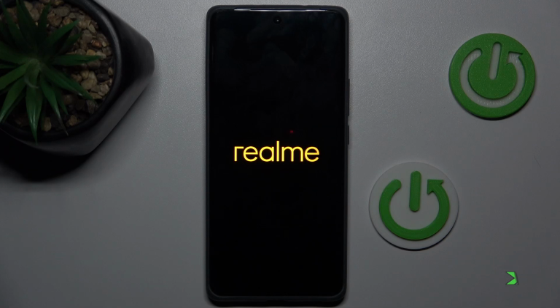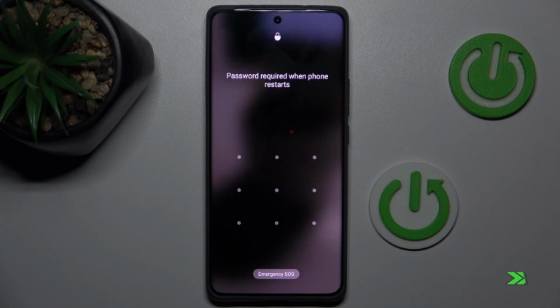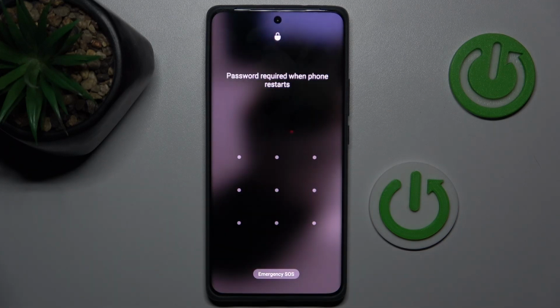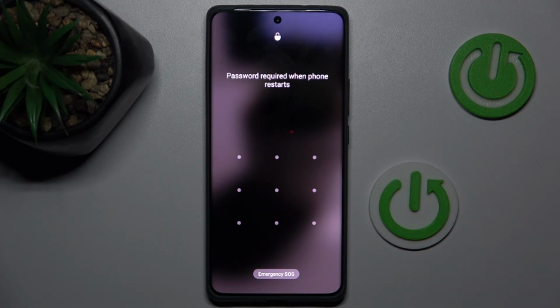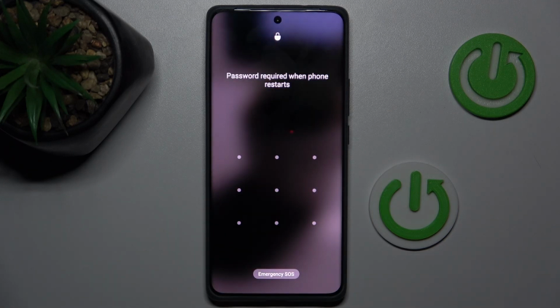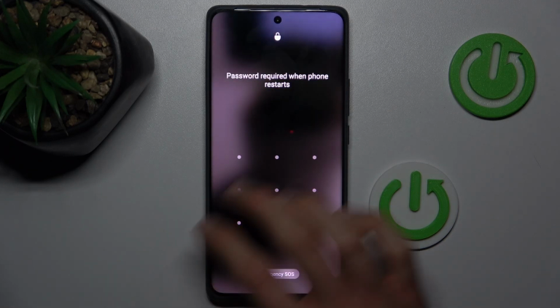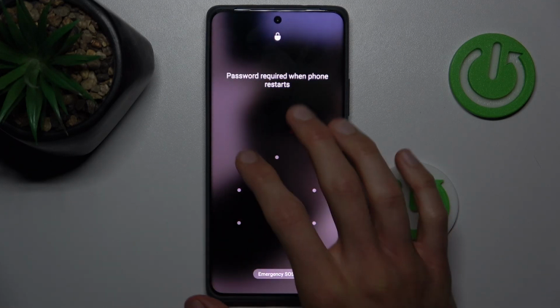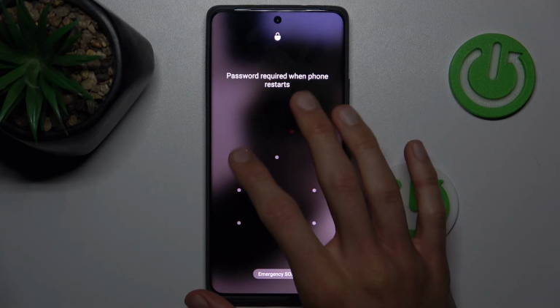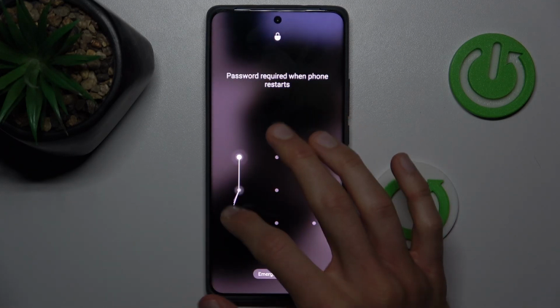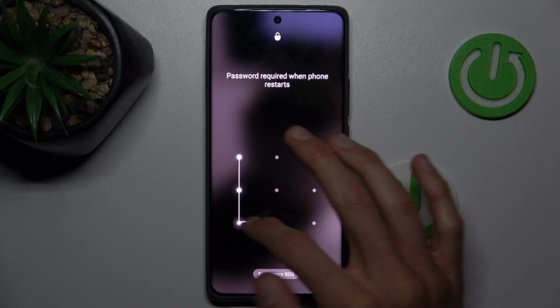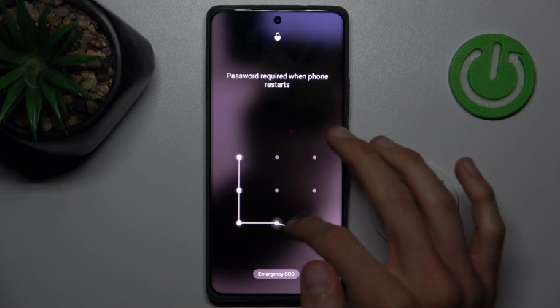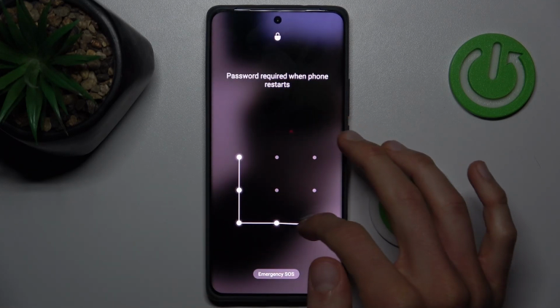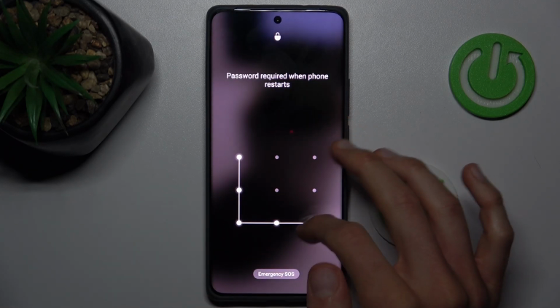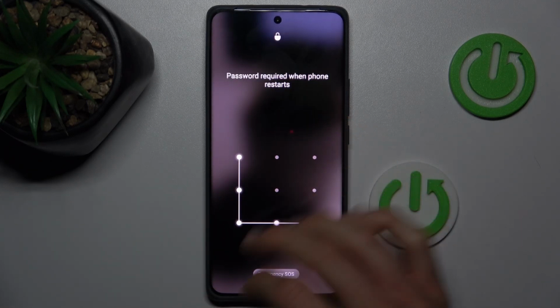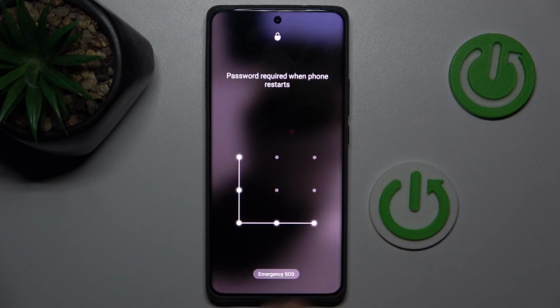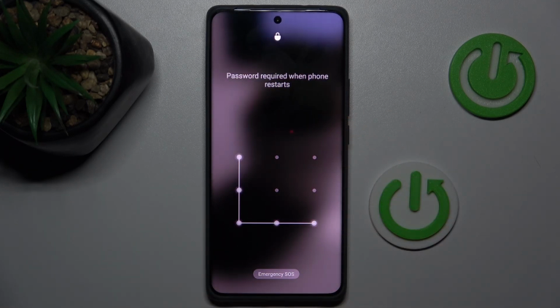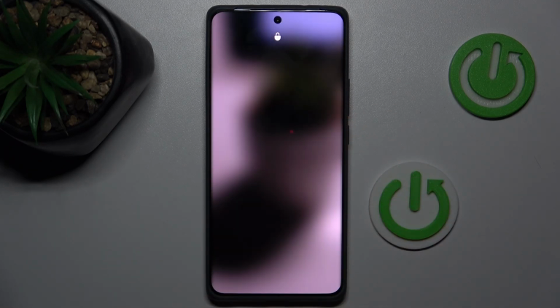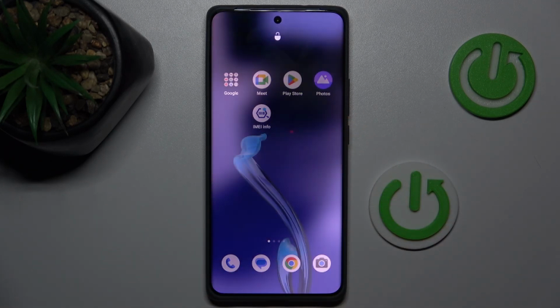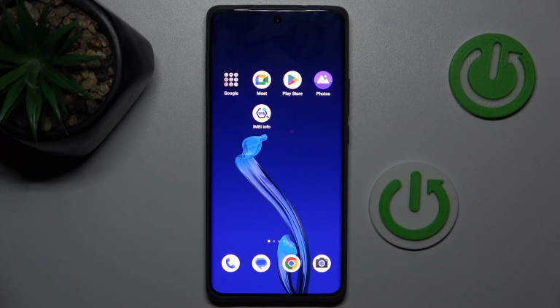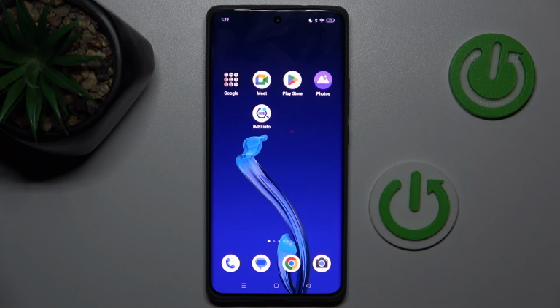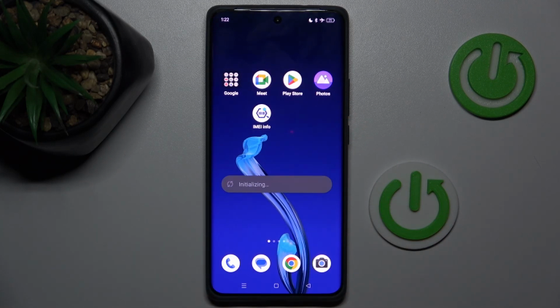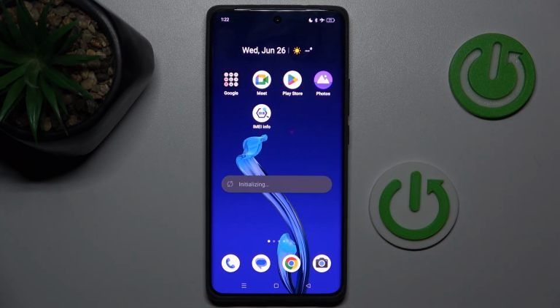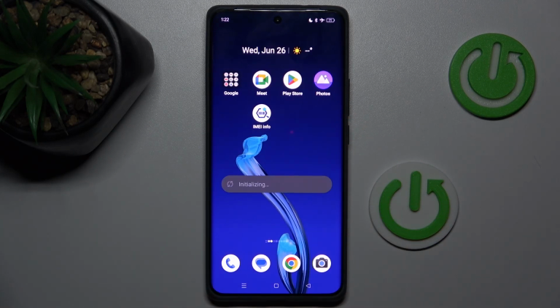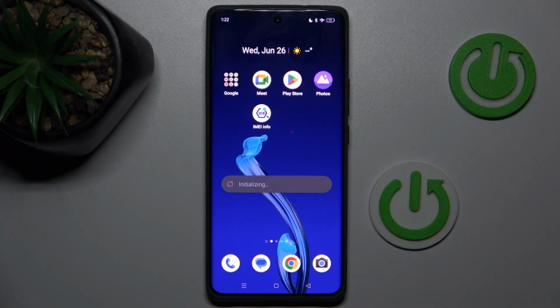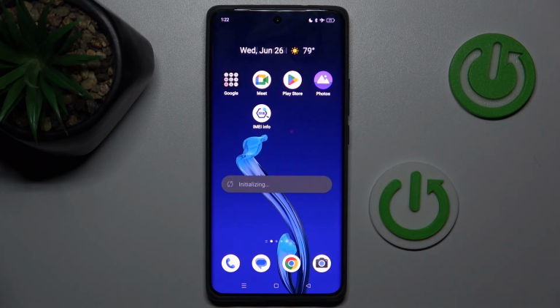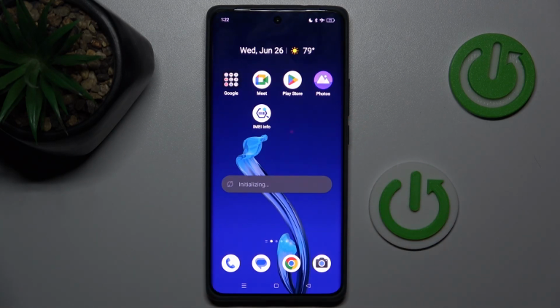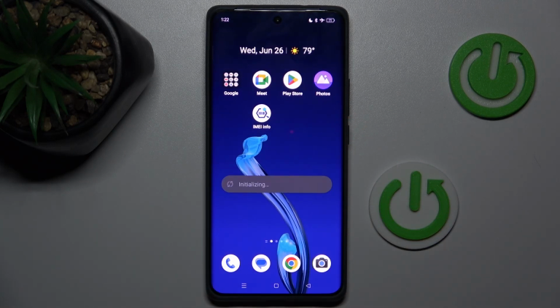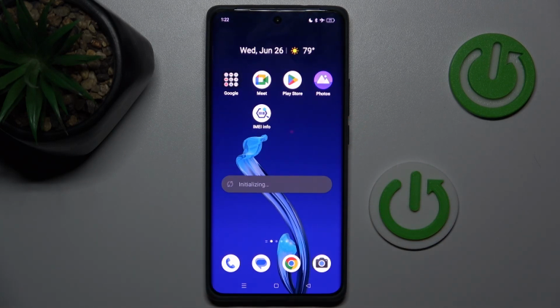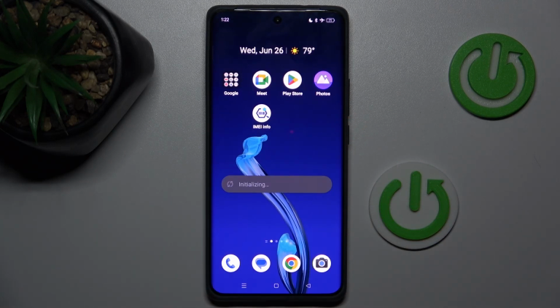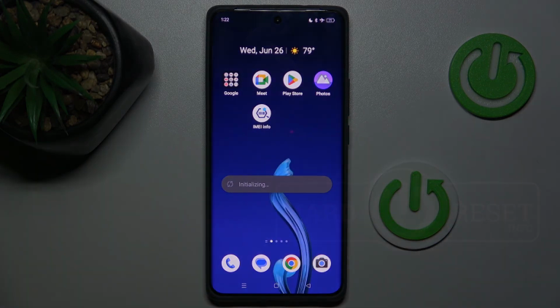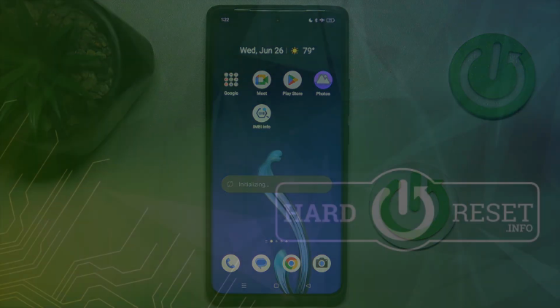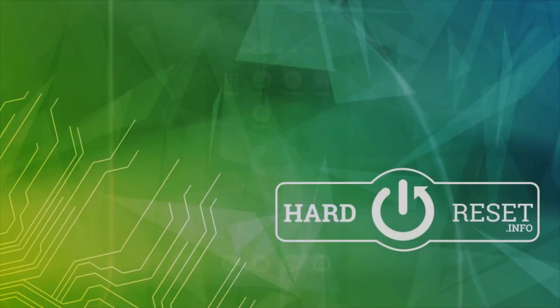And as you can see, safe mode is totally removed. That's all, thanks for watching, bye!